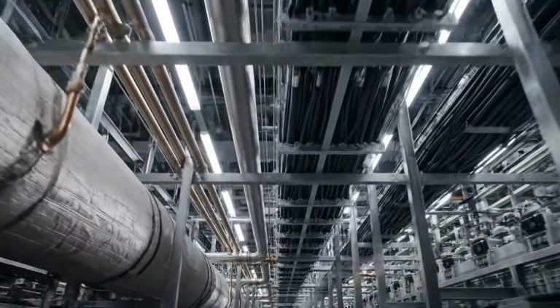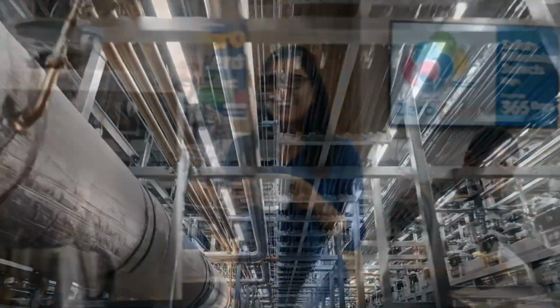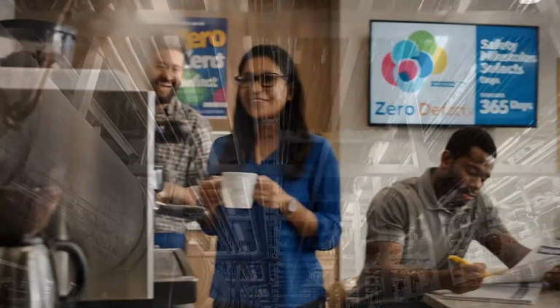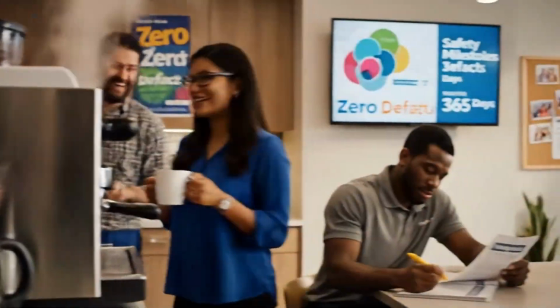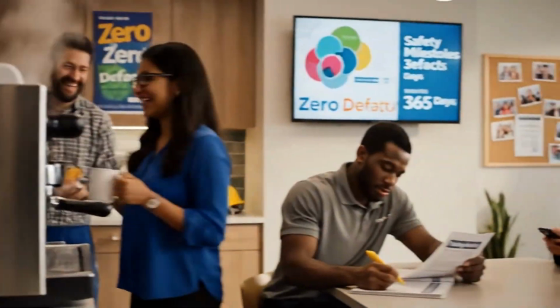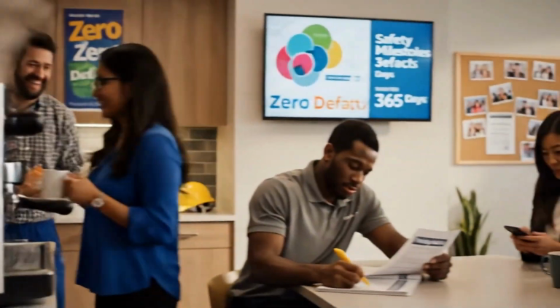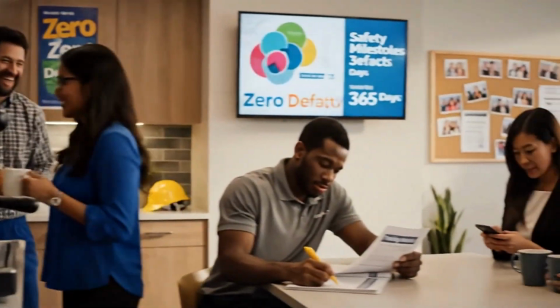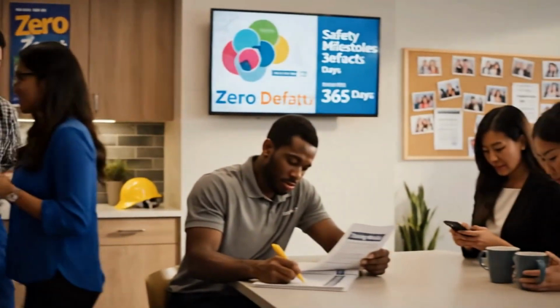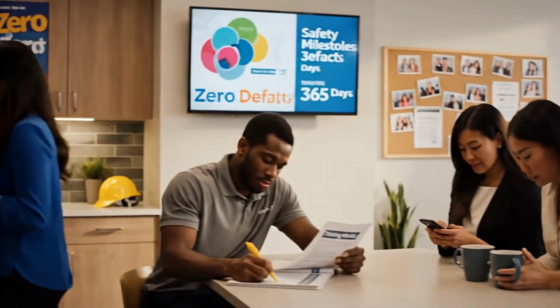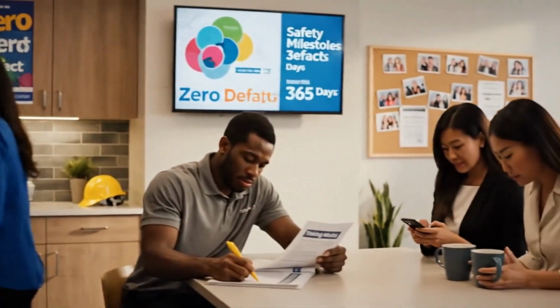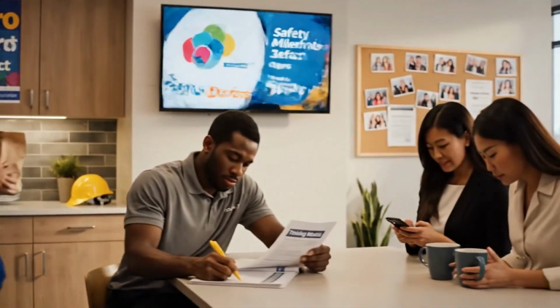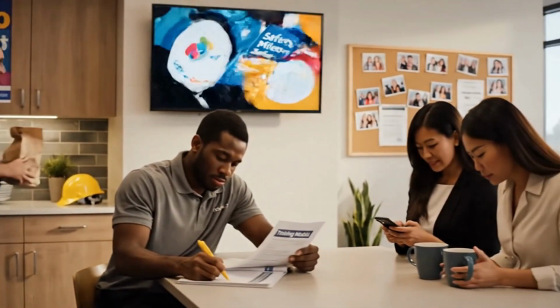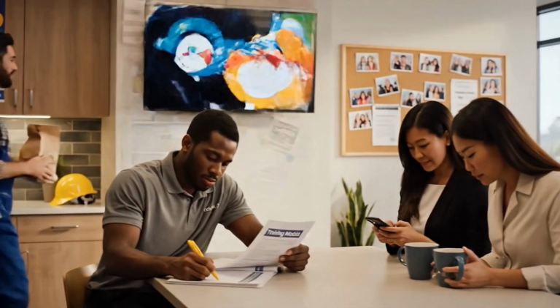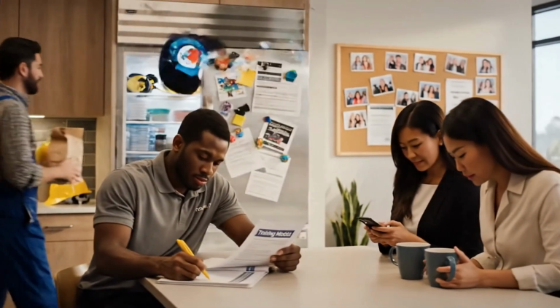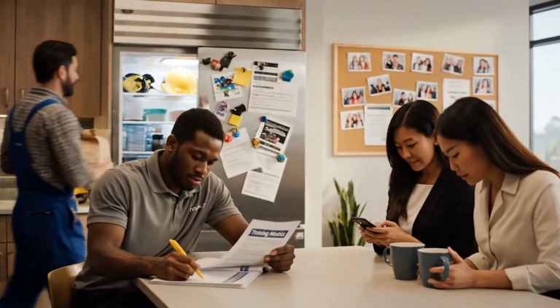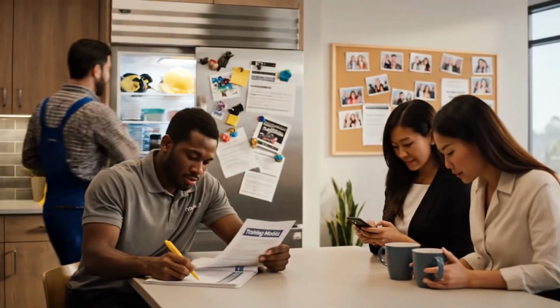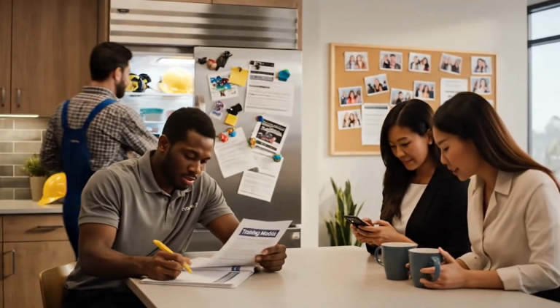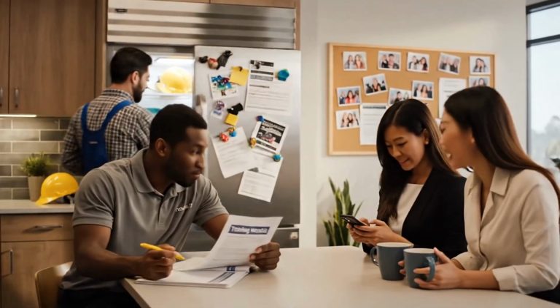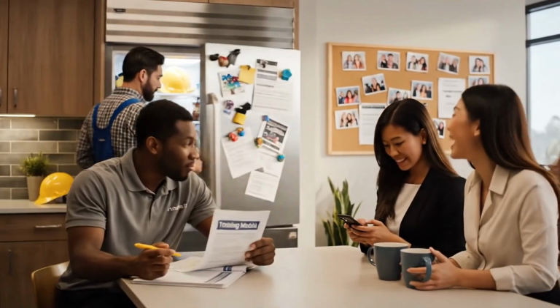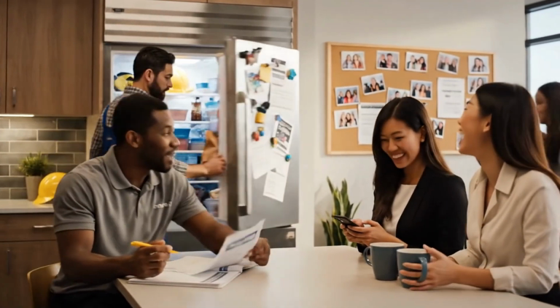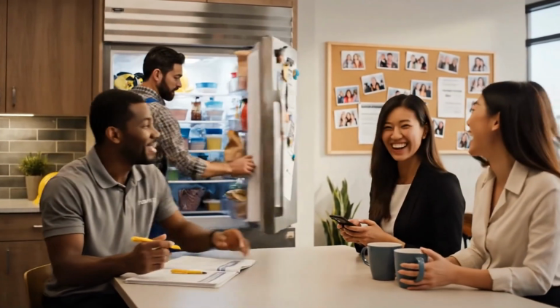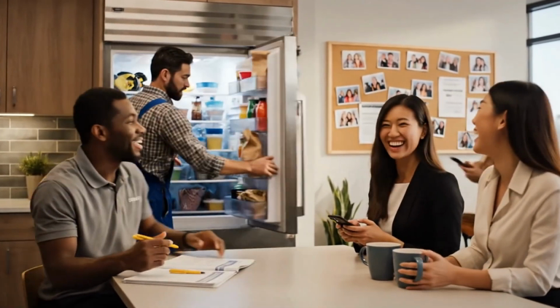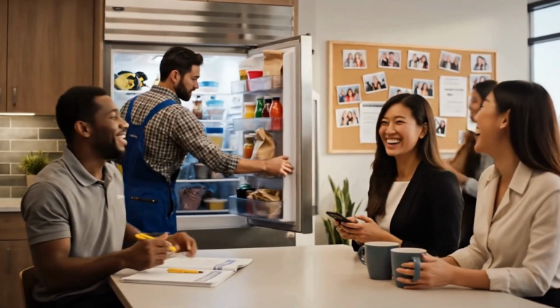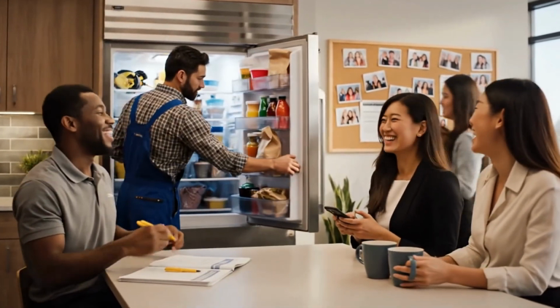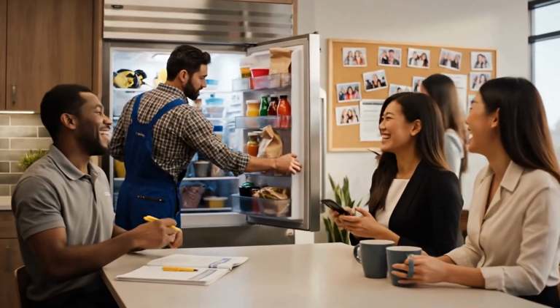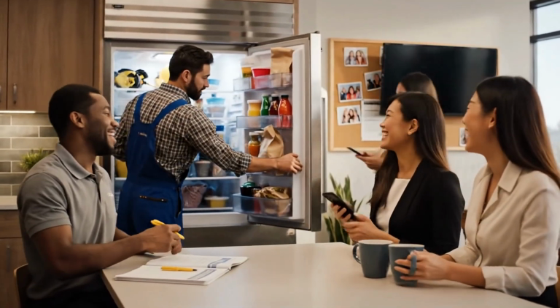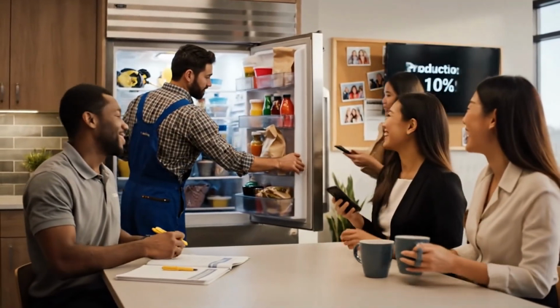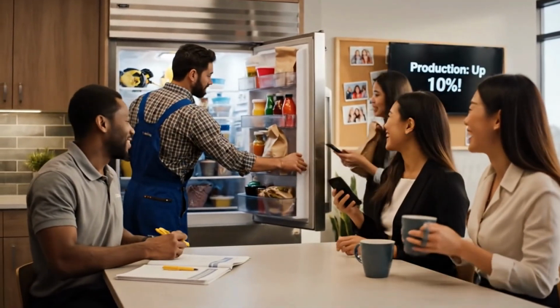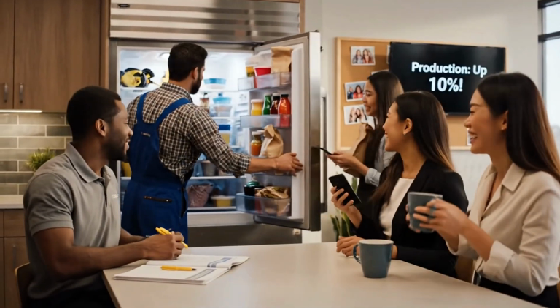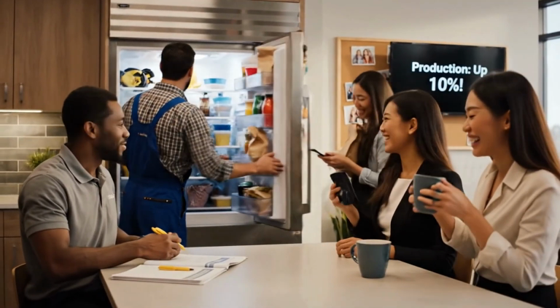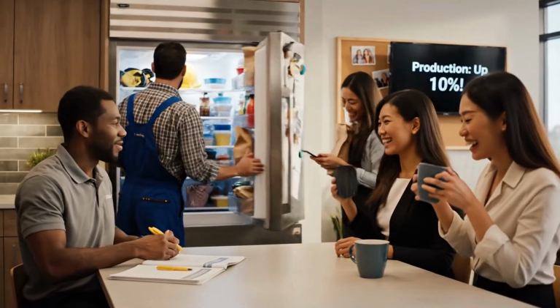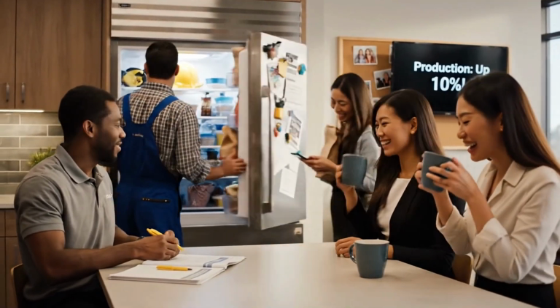Remember when we had to do those modules? Don't remind me — I almost fell asleep right here.